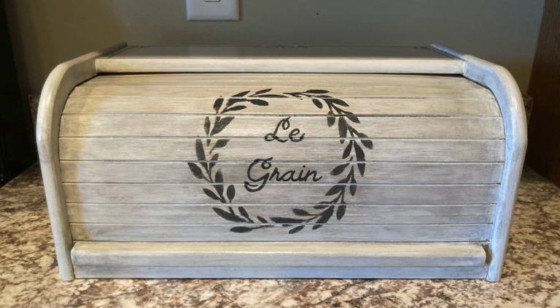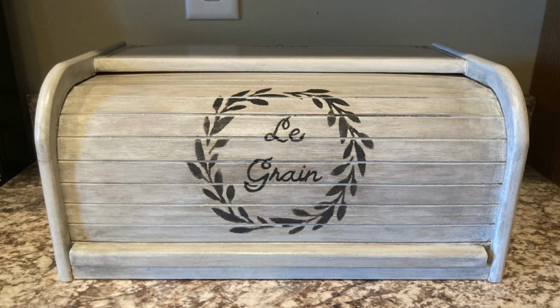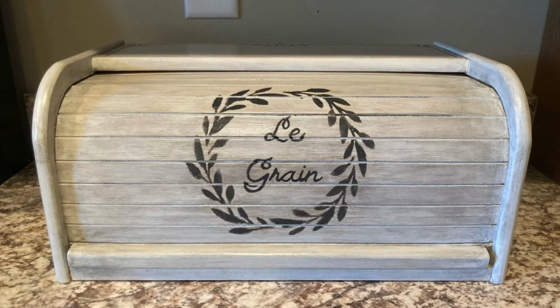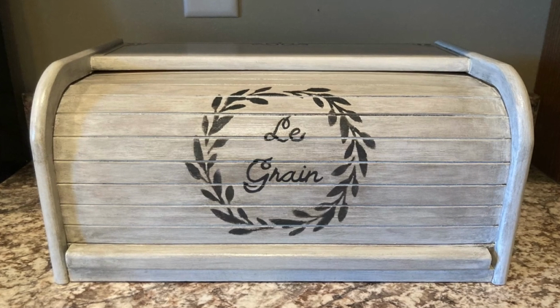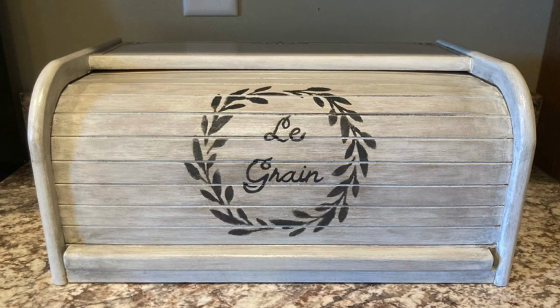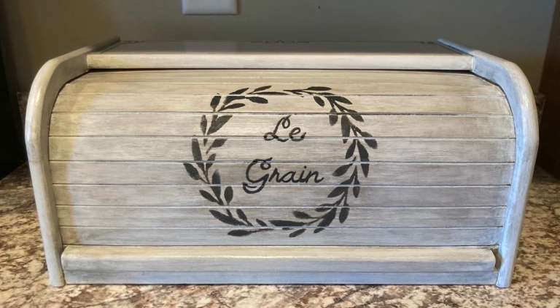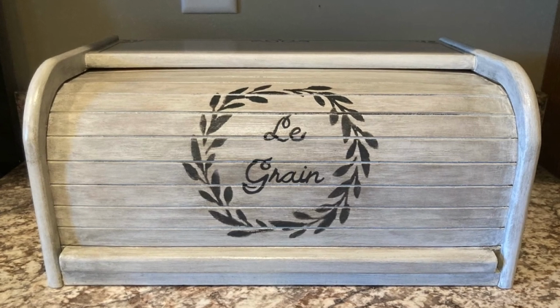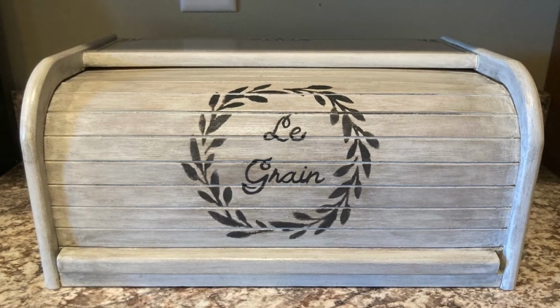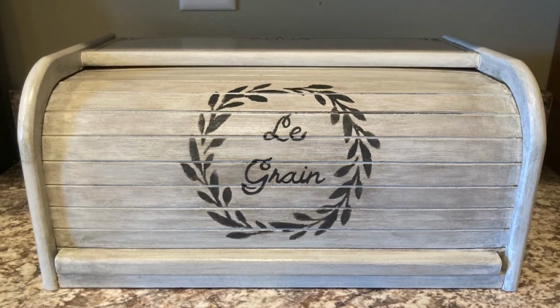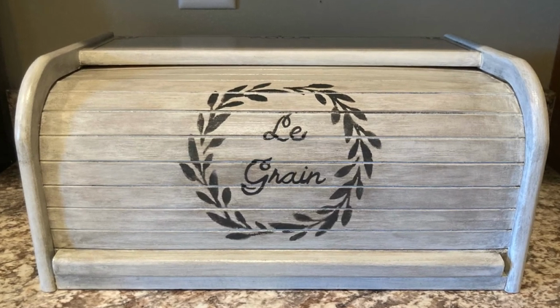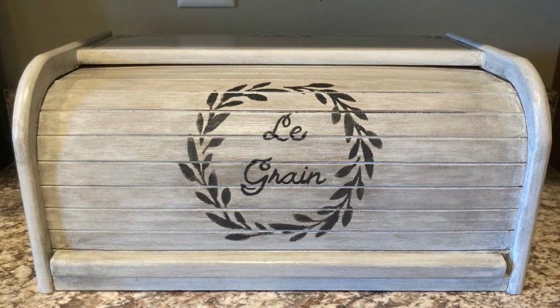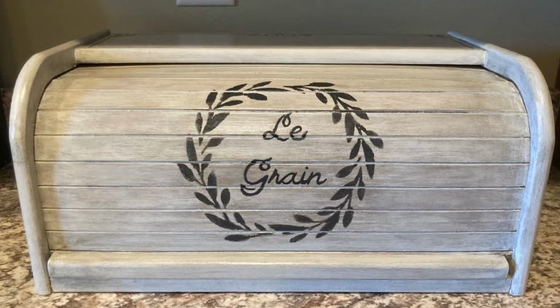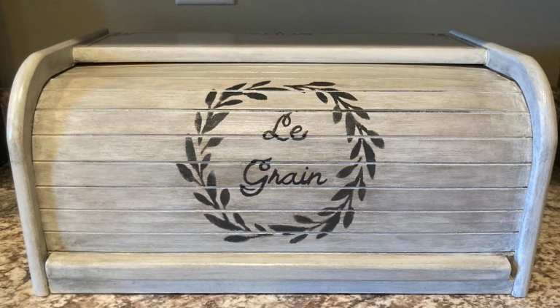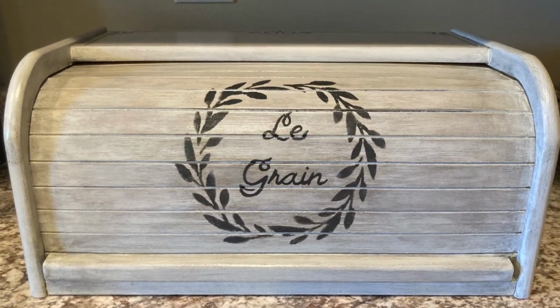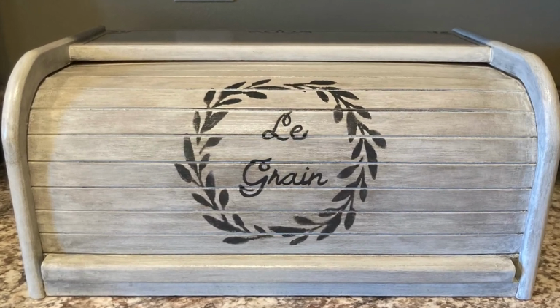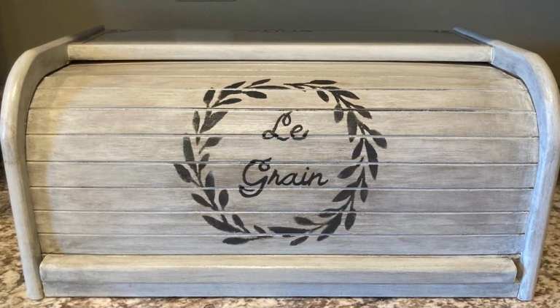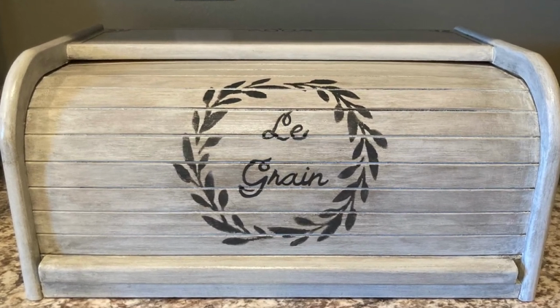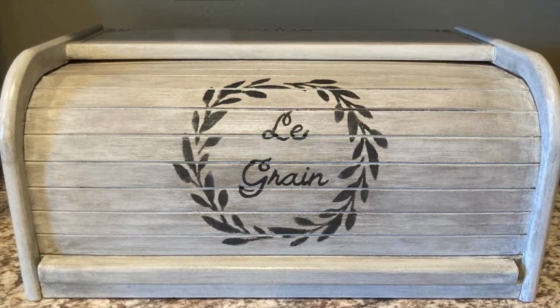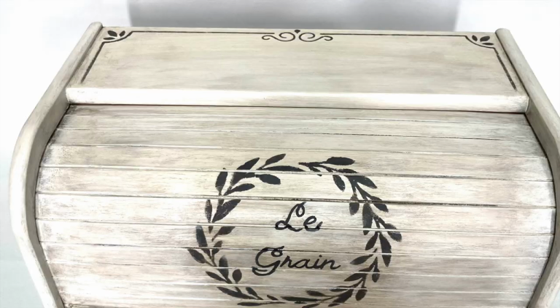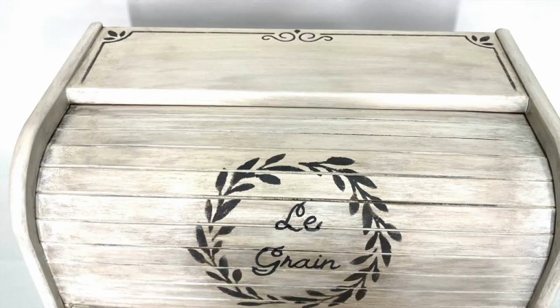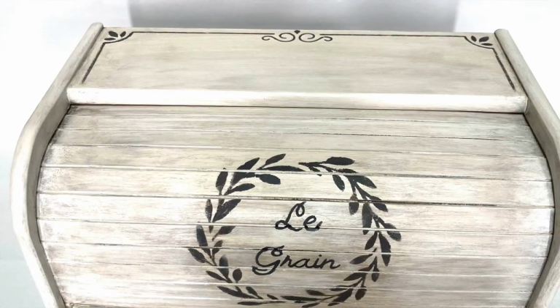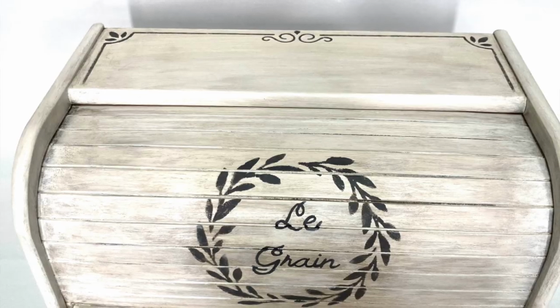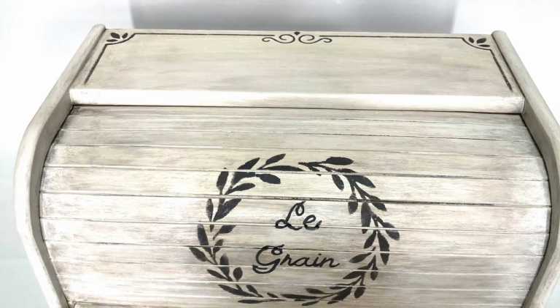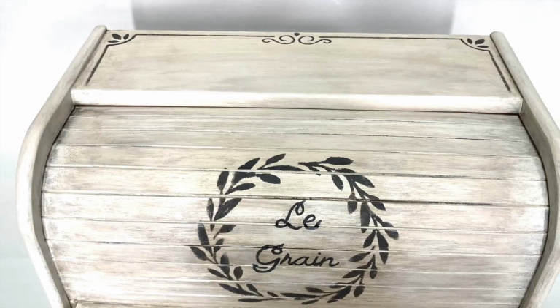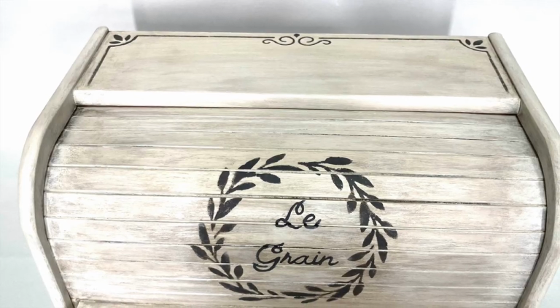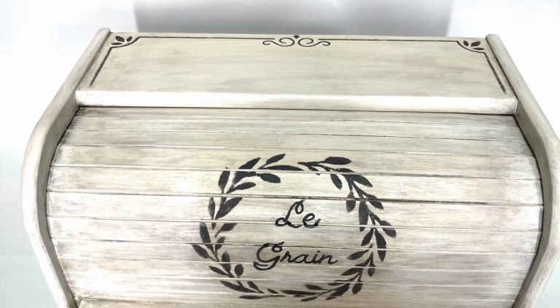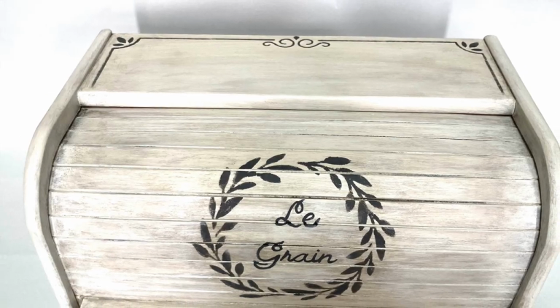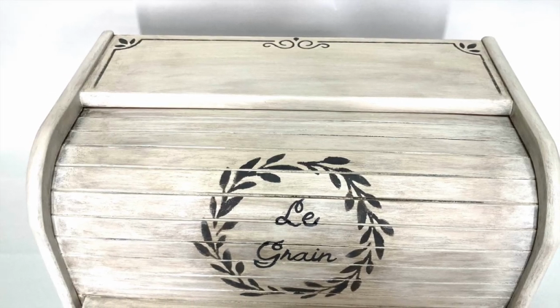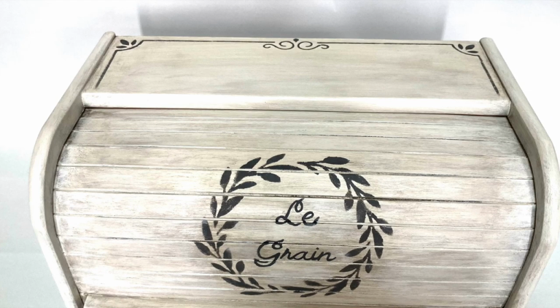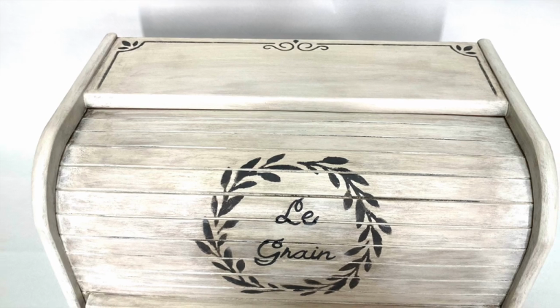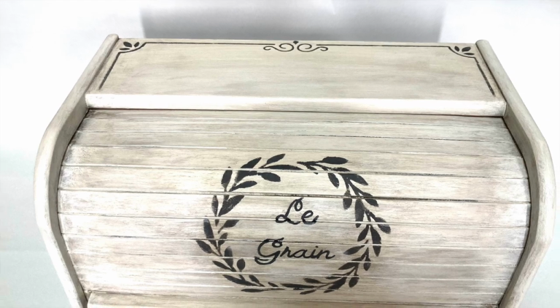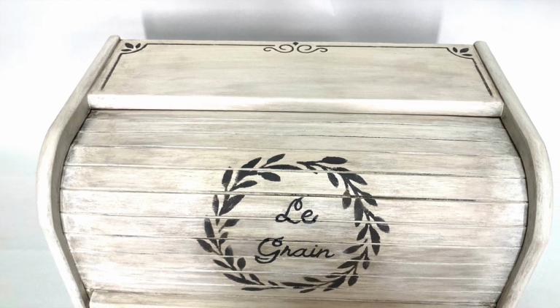Here is the finished bread box. Remember to like and subscribe to my channel. Thanks for watching.